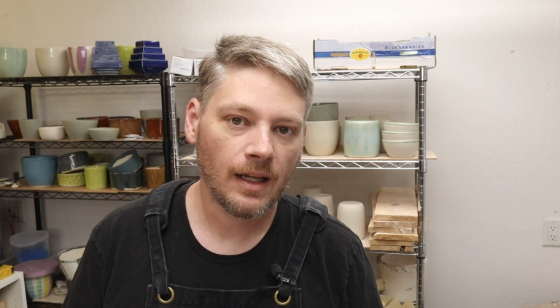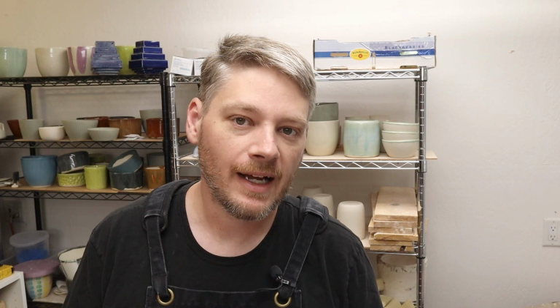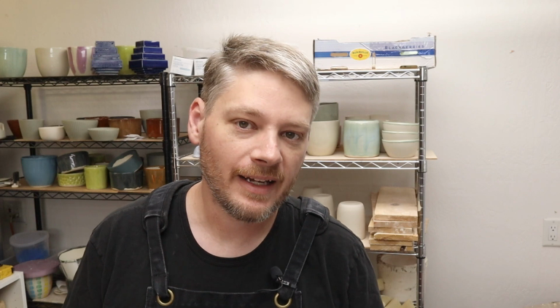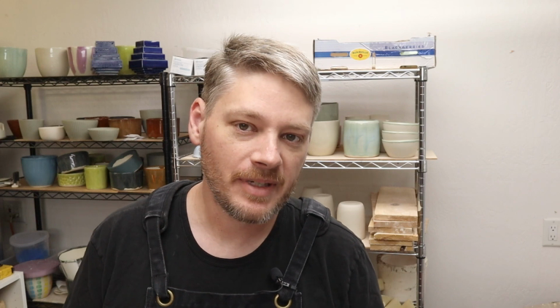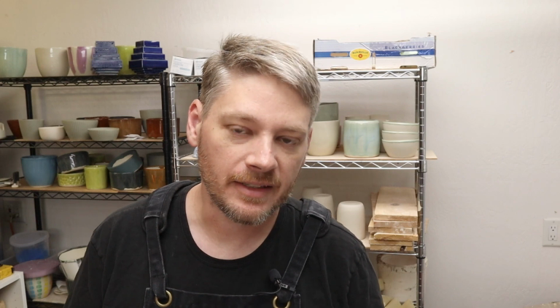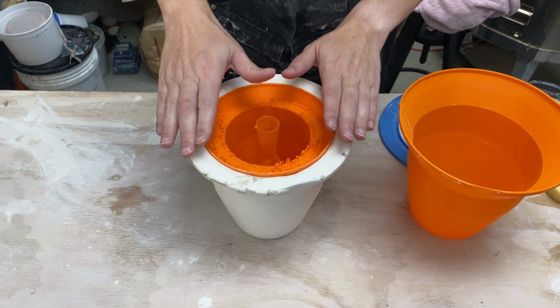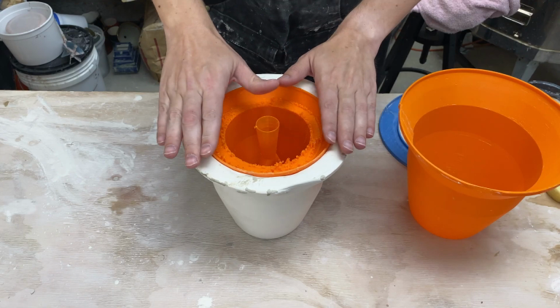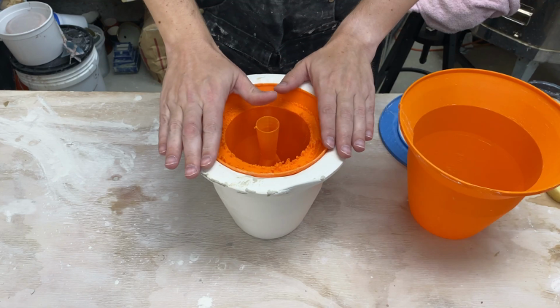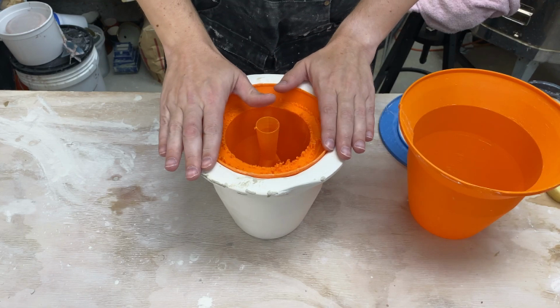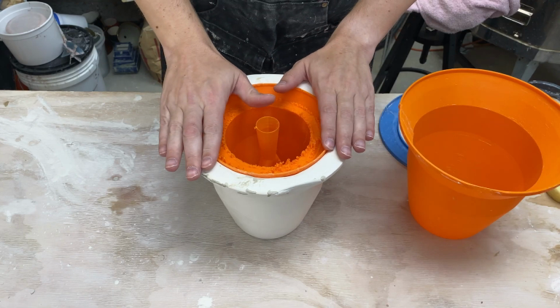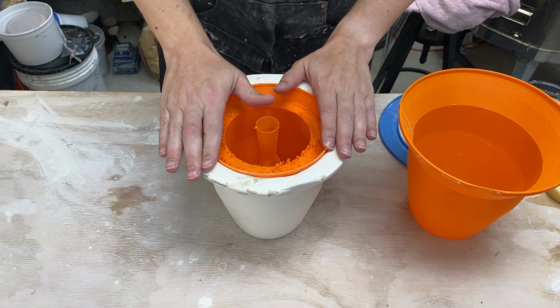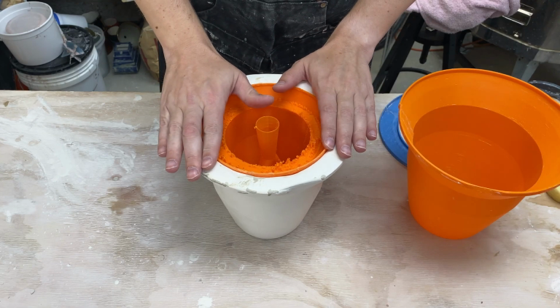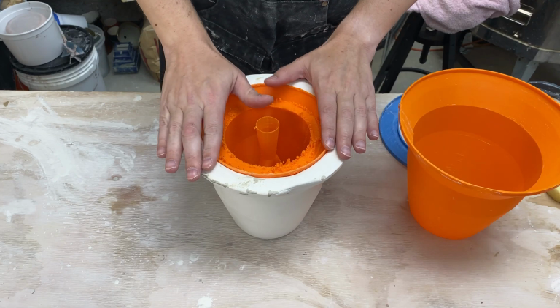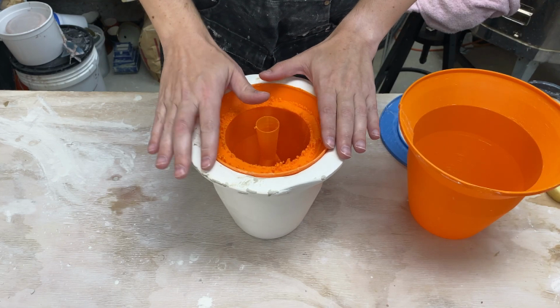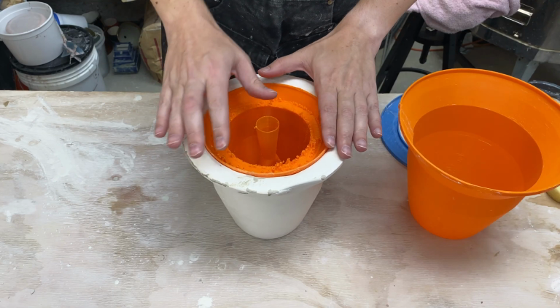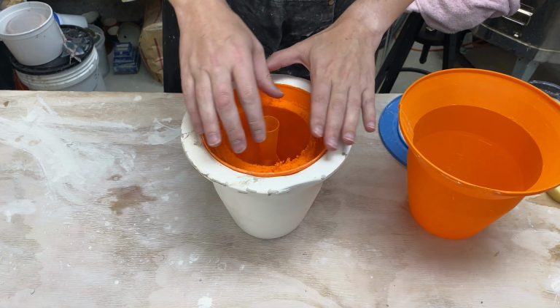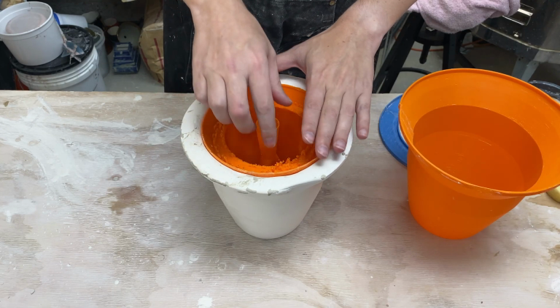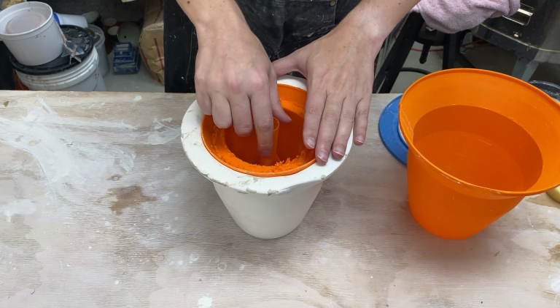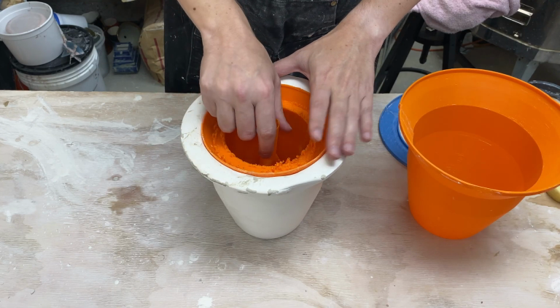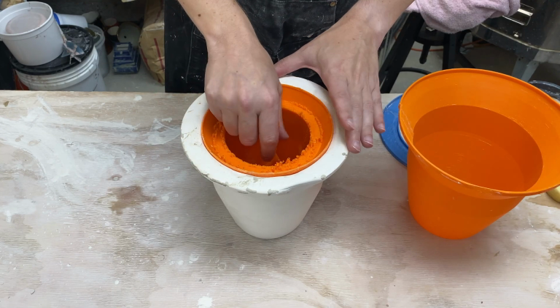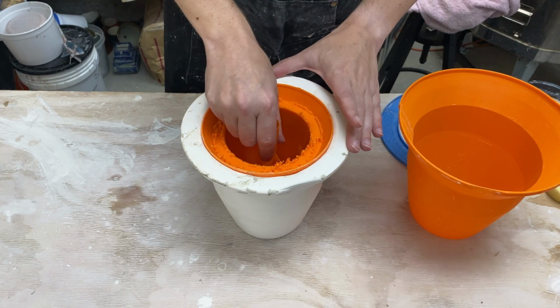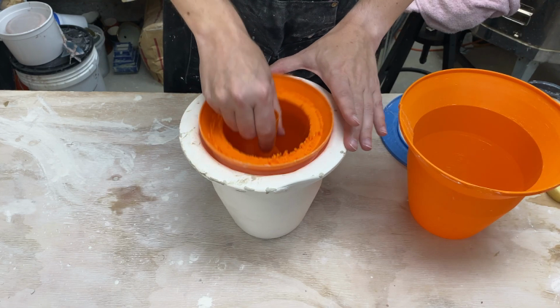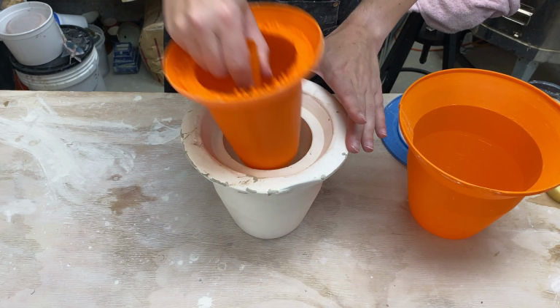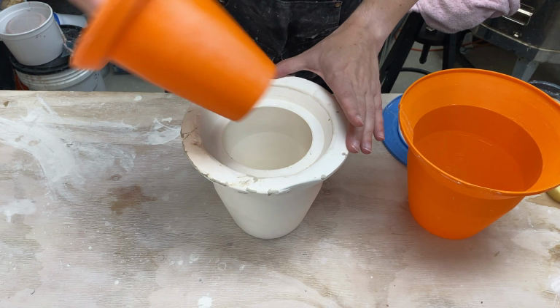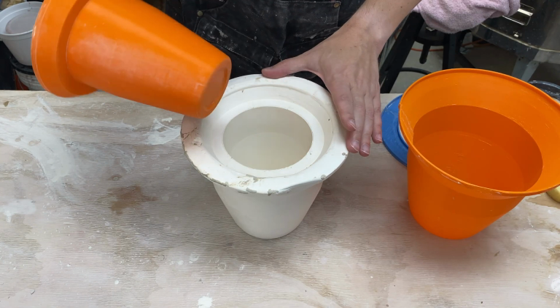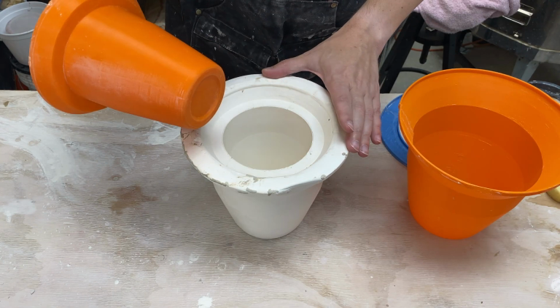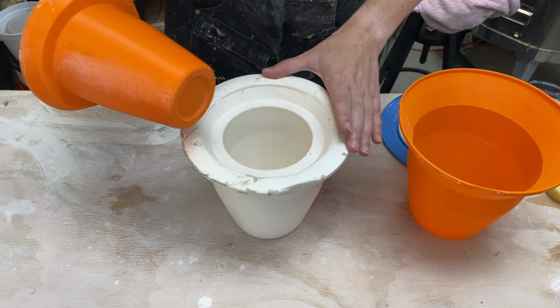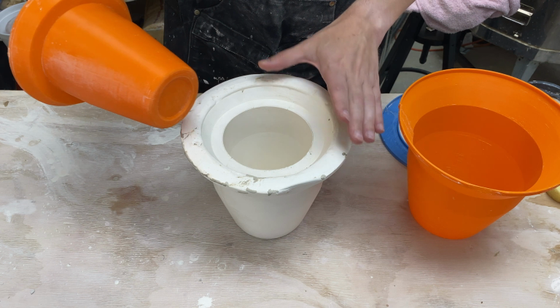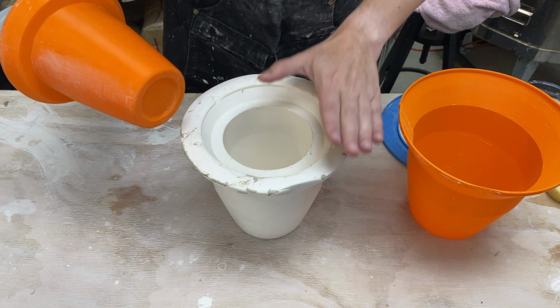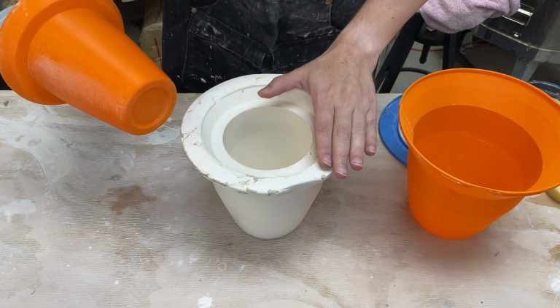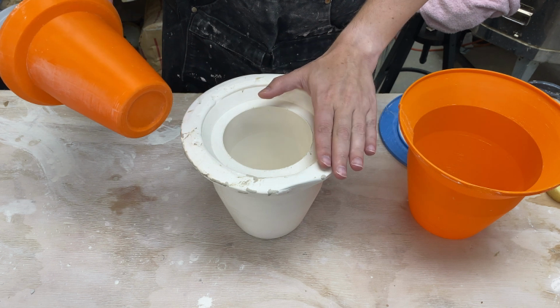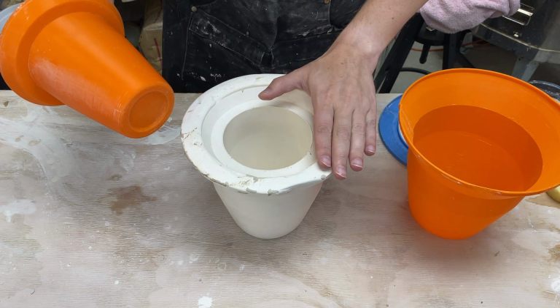Hi, I'm Kent. Let's see if we can come up with a better way to release the inner mold out of our plaster when we pour our plaster.